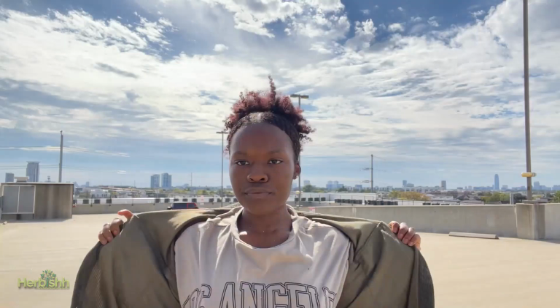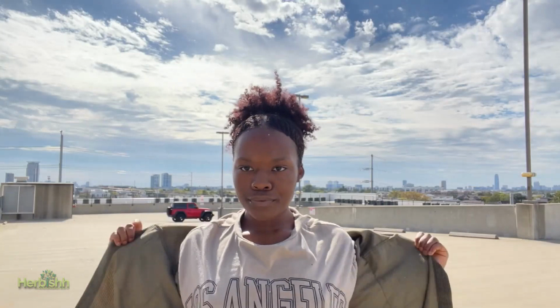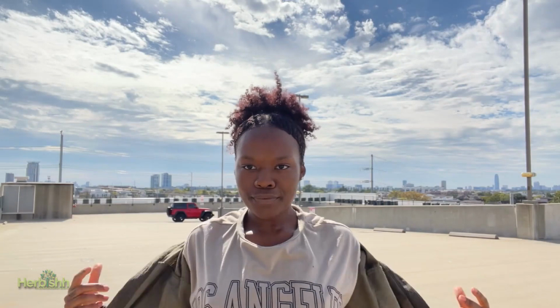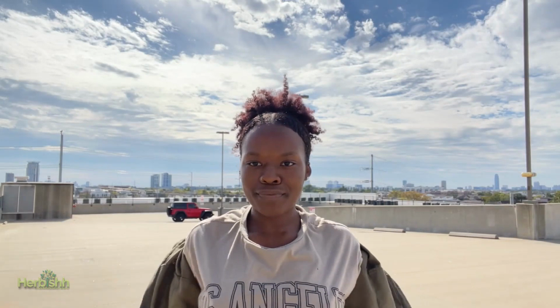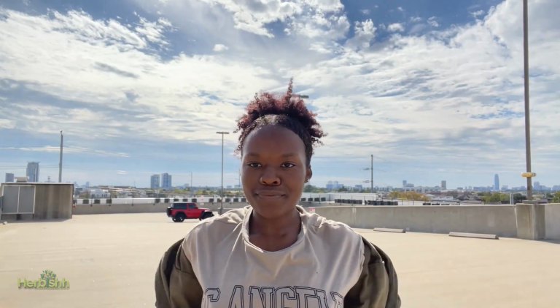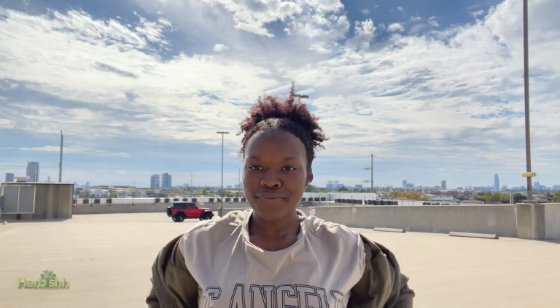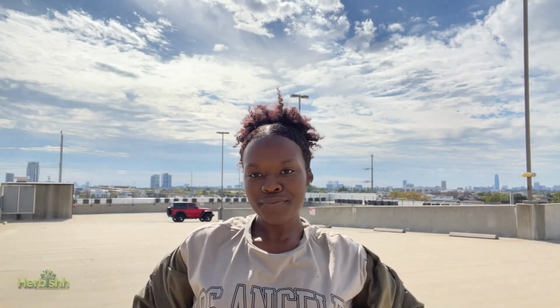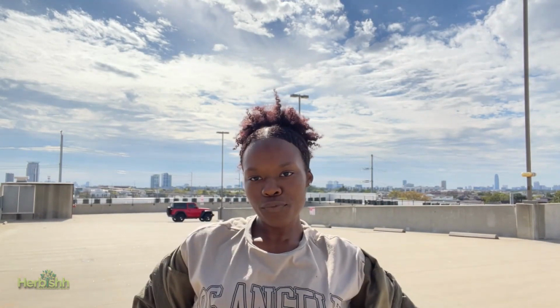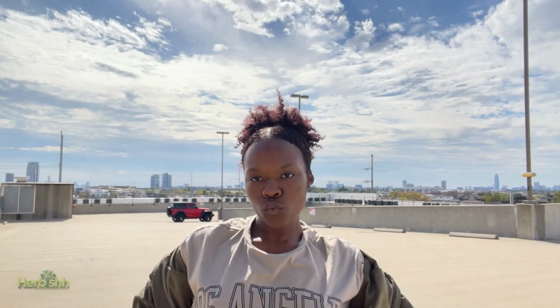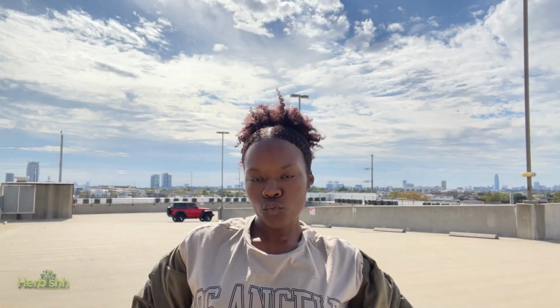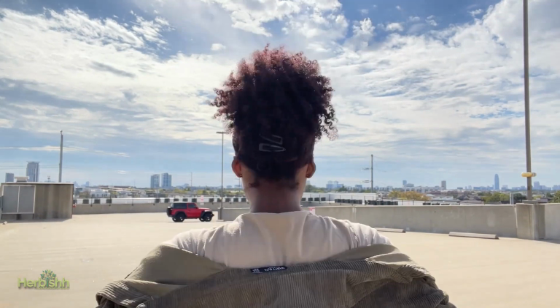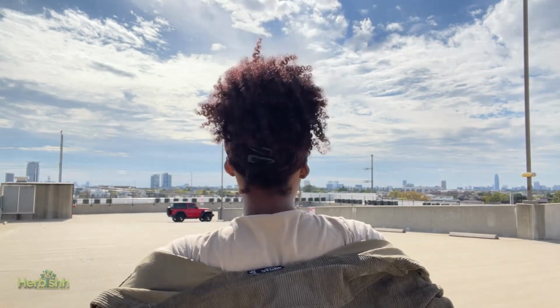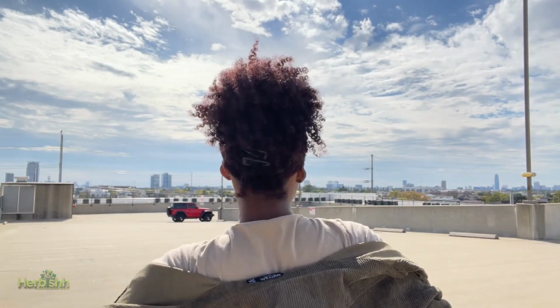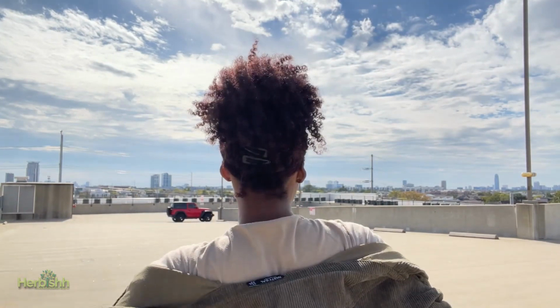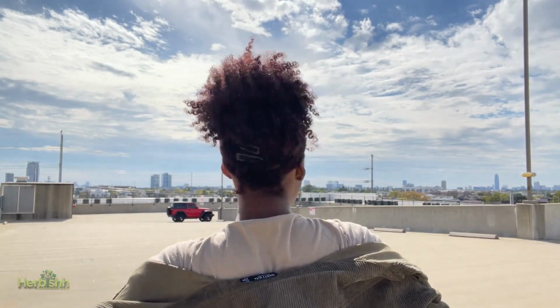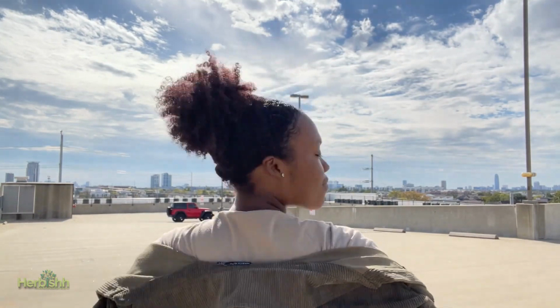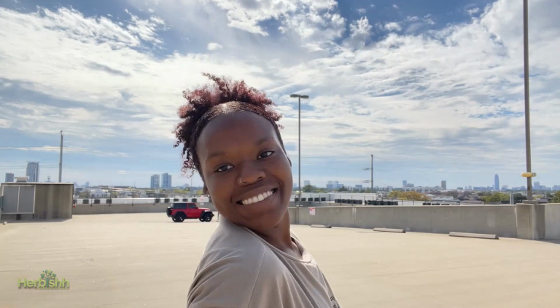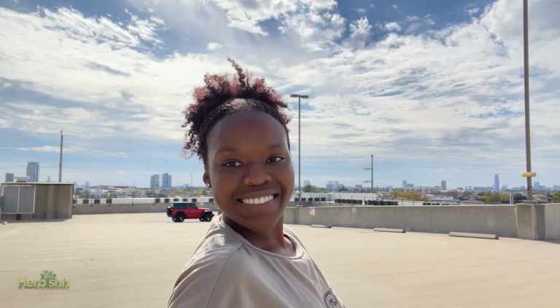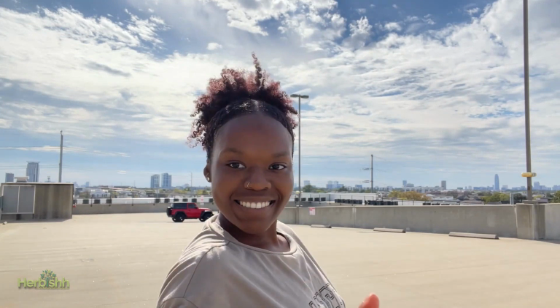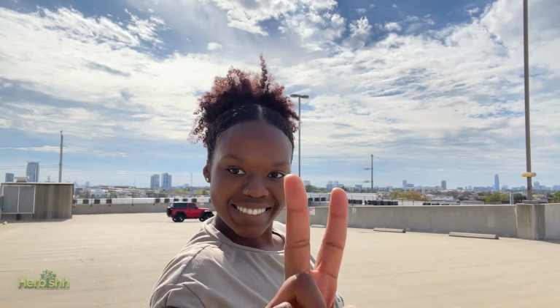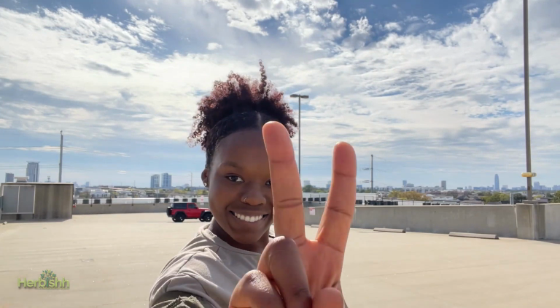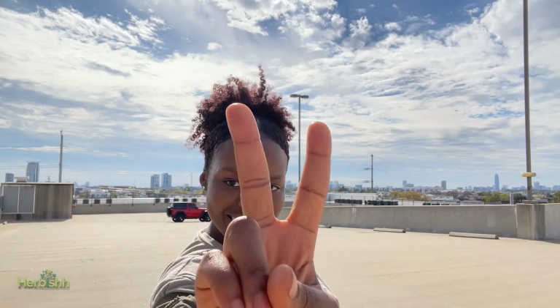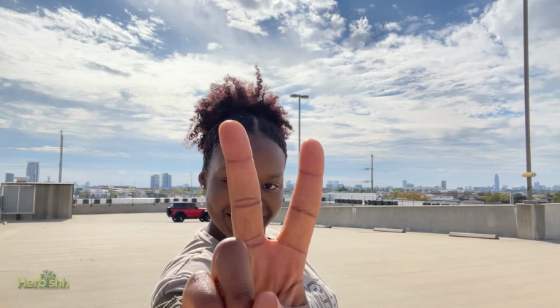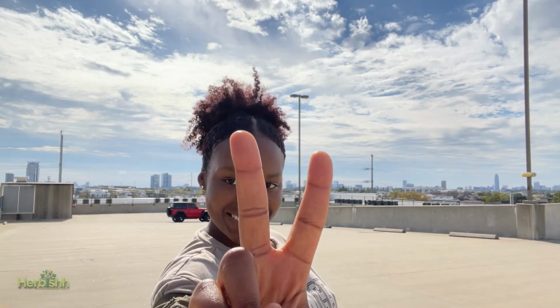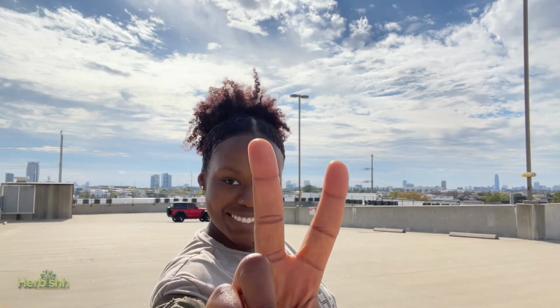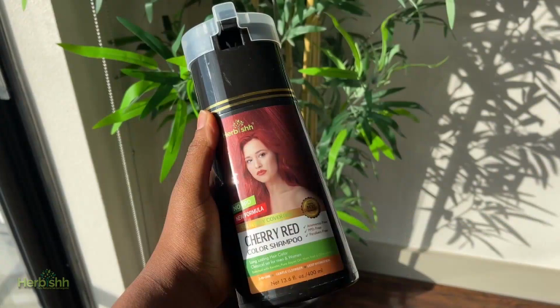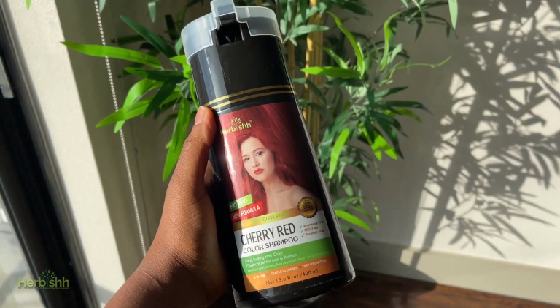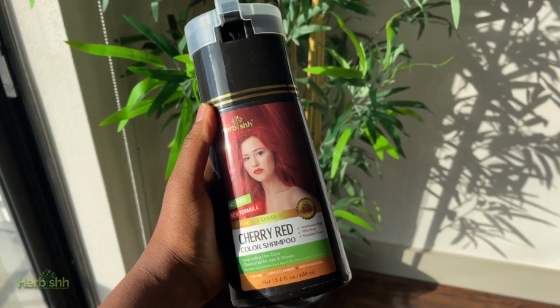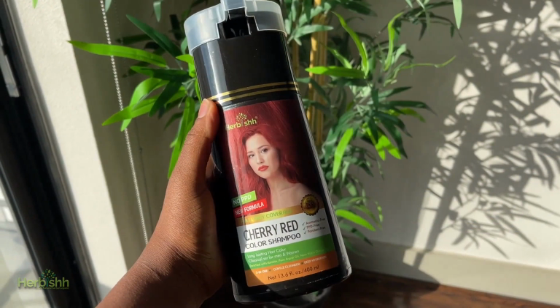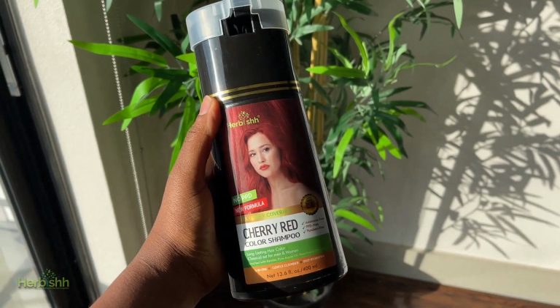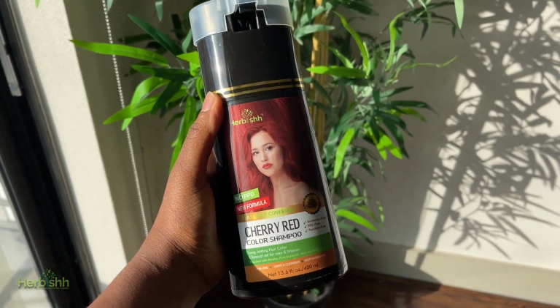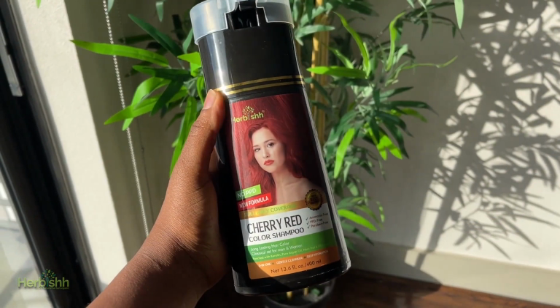I love the cherry red hue that was left on my hair. This is Herbish color shampoo in the shade Cherry Red.